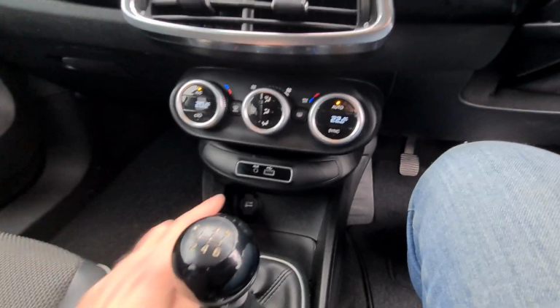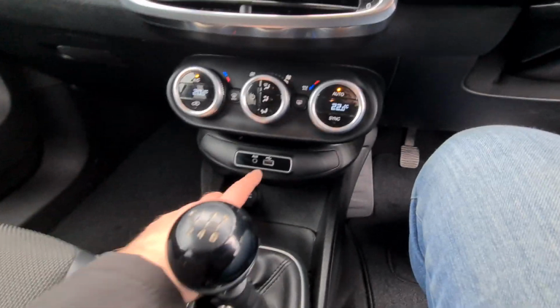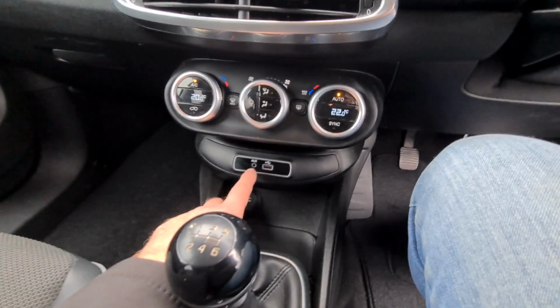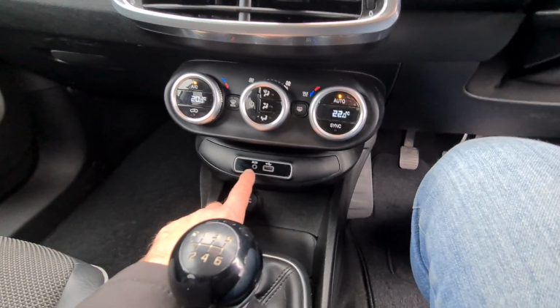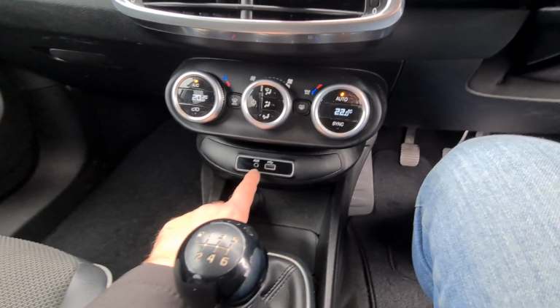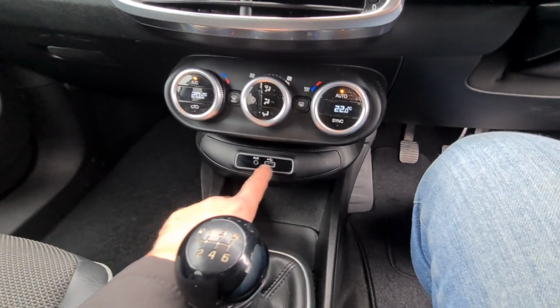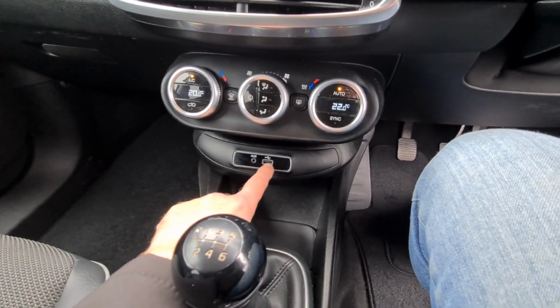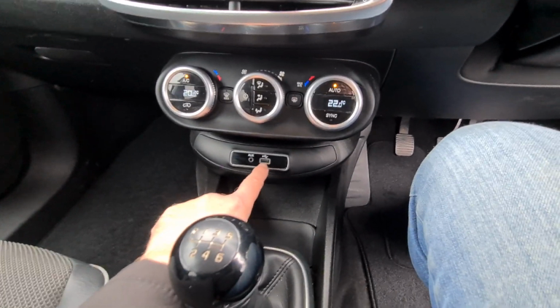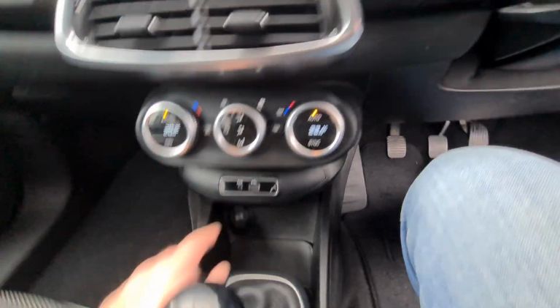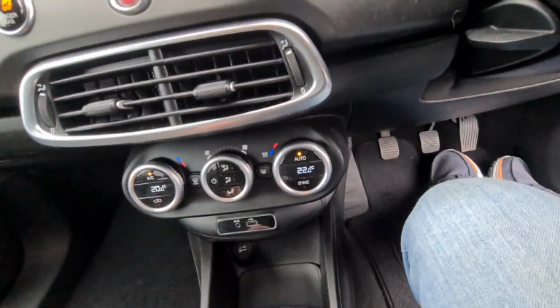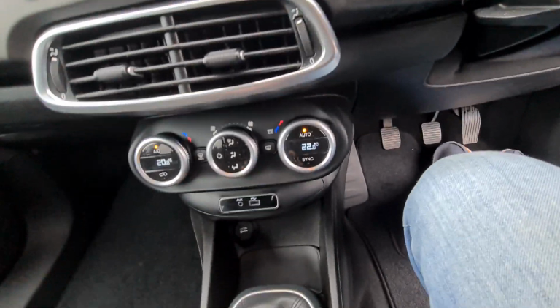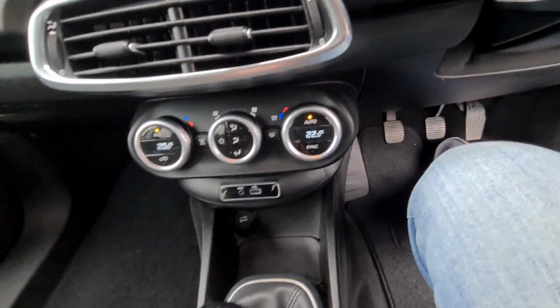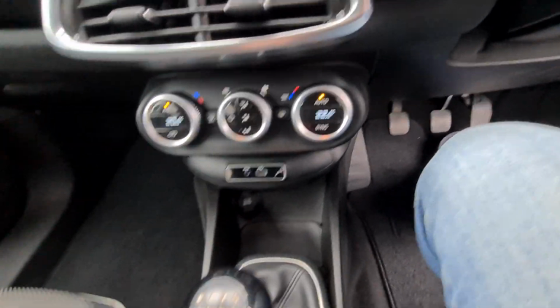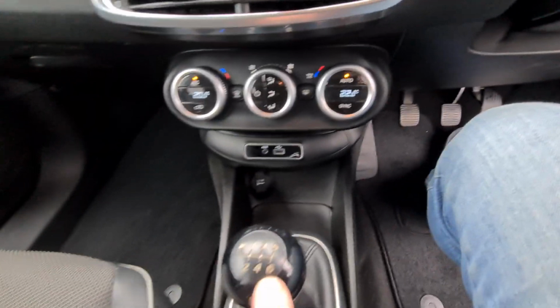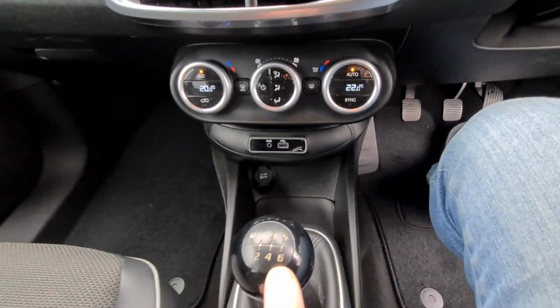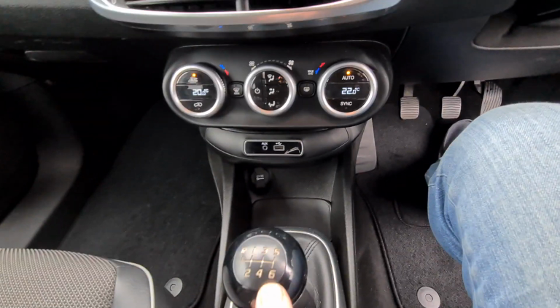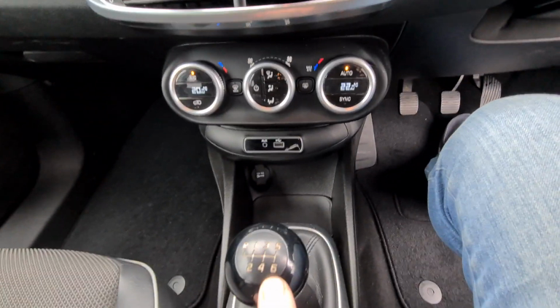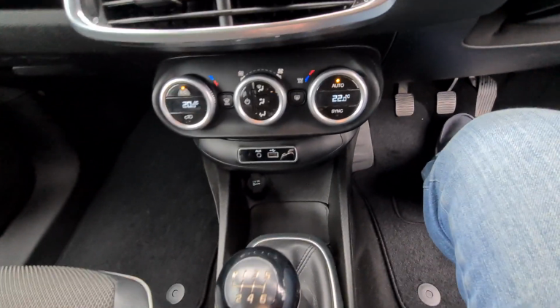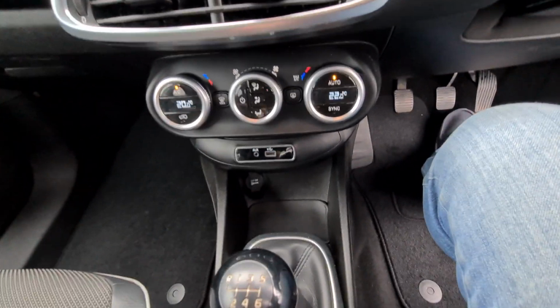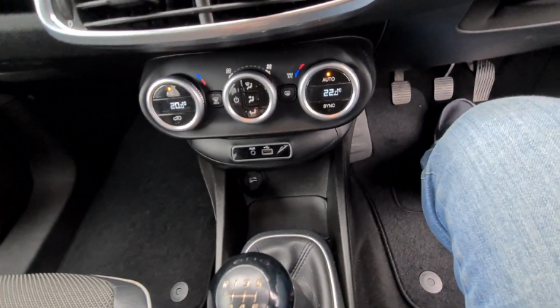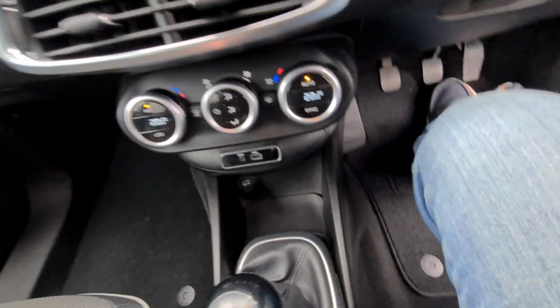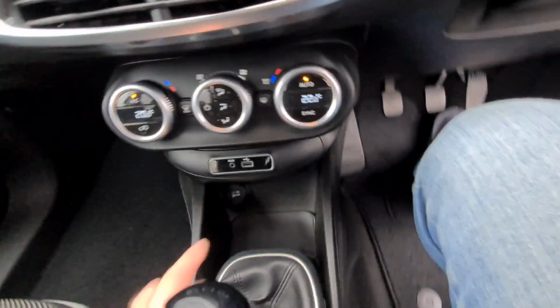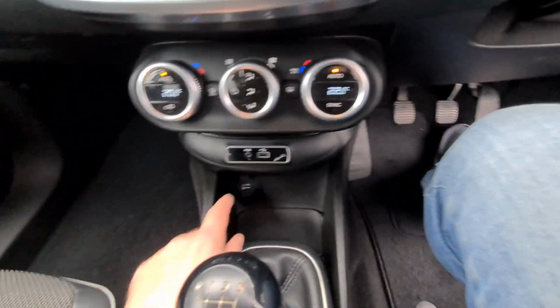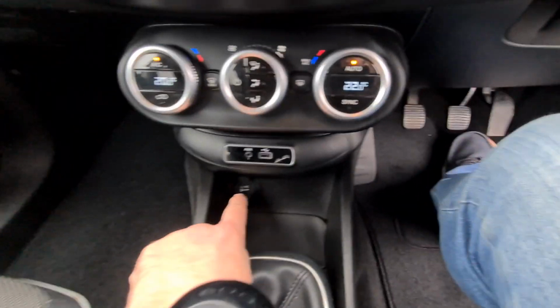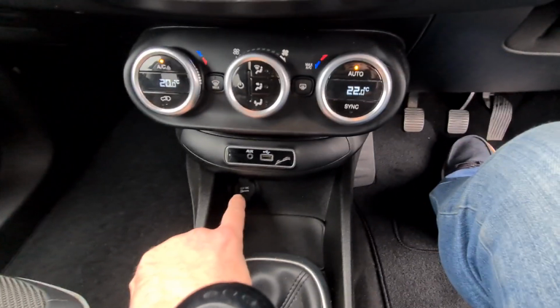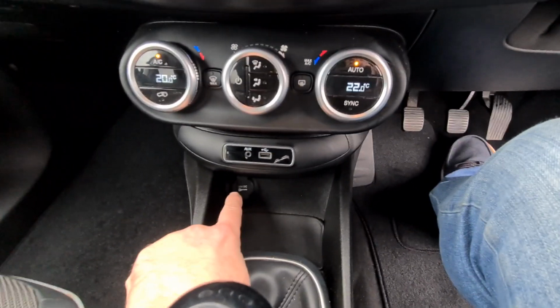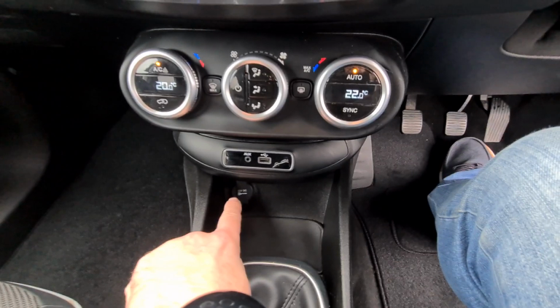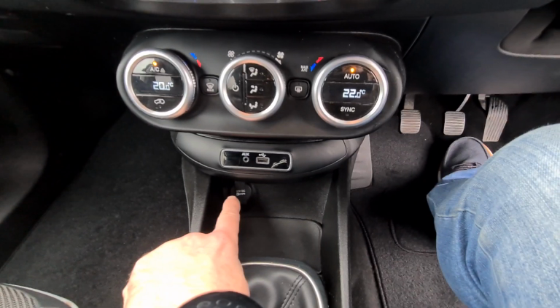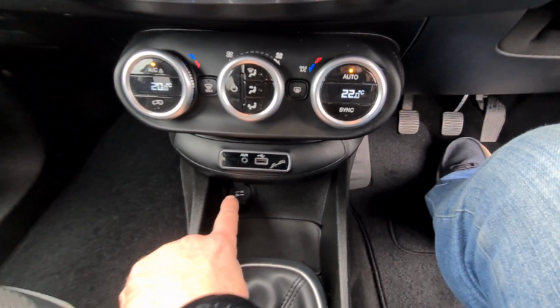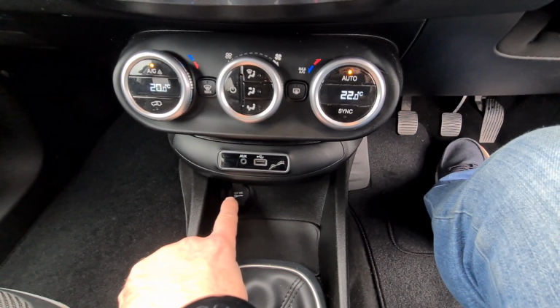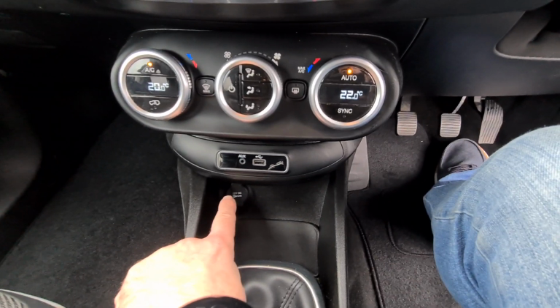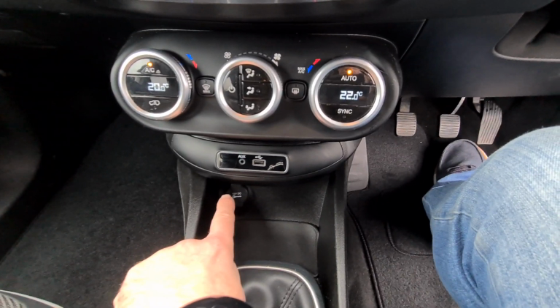USB and auxiliary inputs, a 6-speed manual gearbox, and a power socket down here as well.